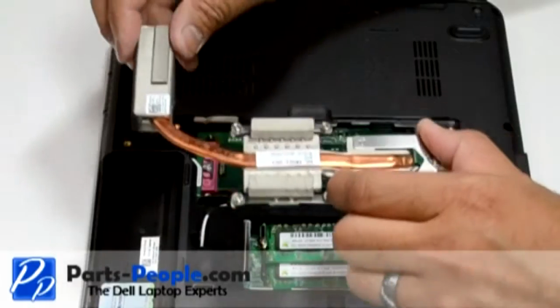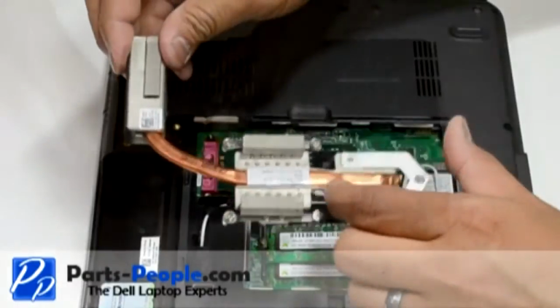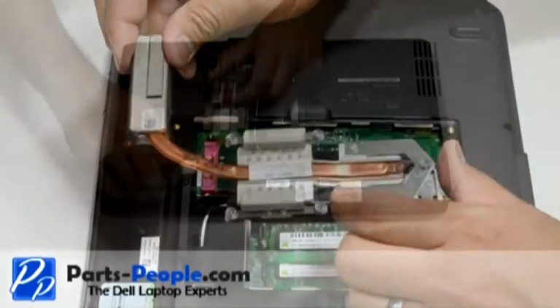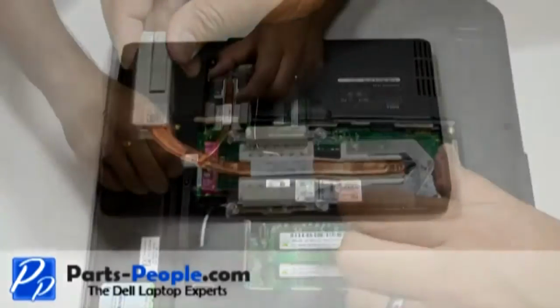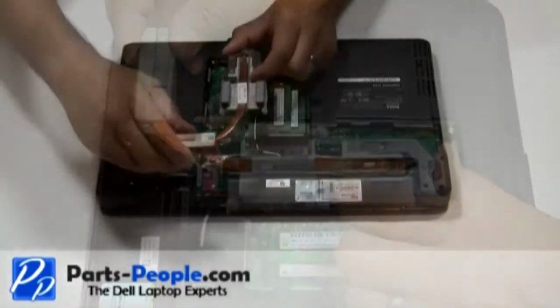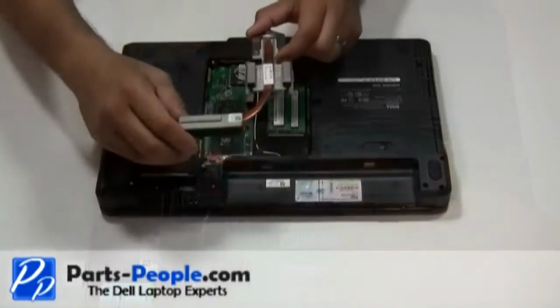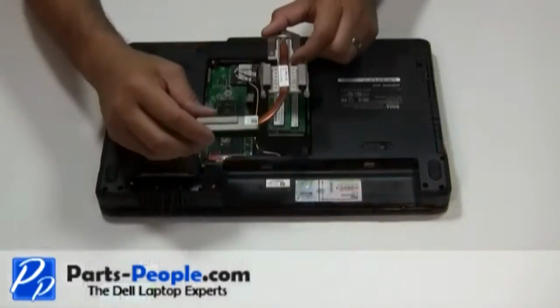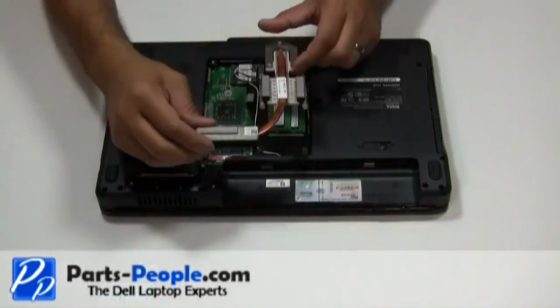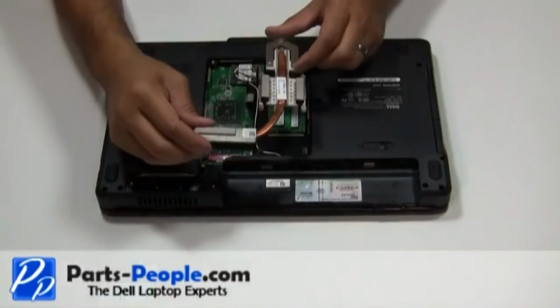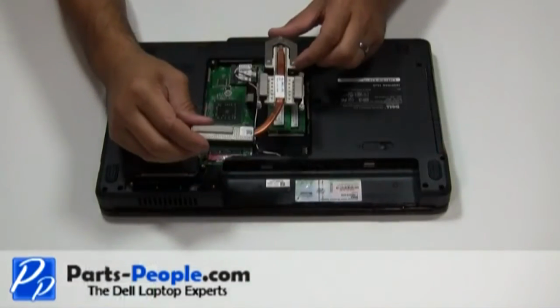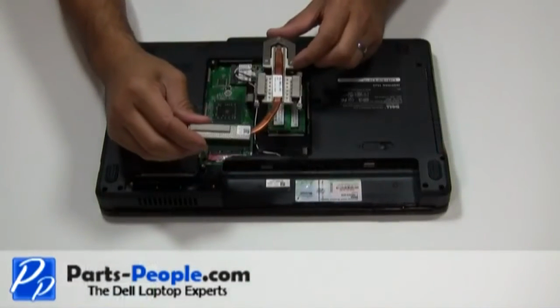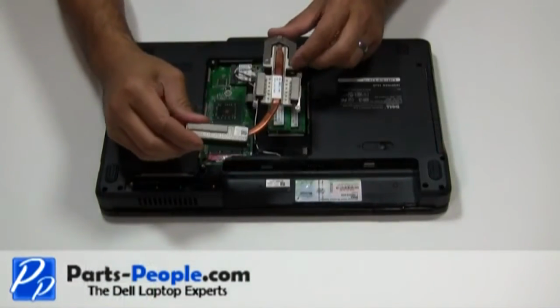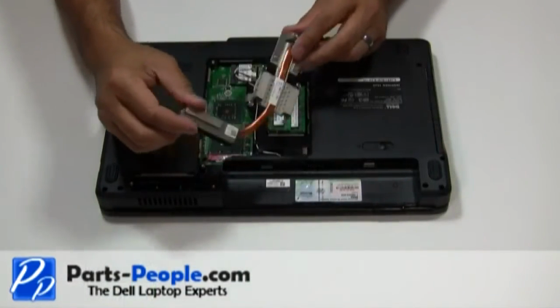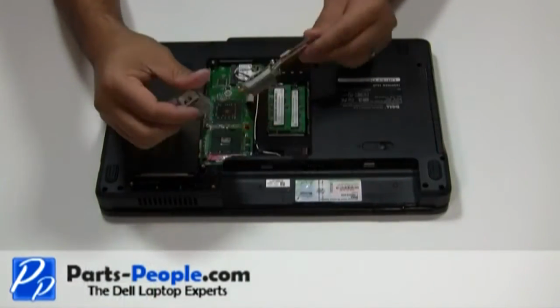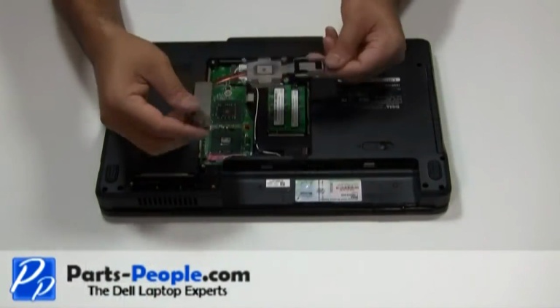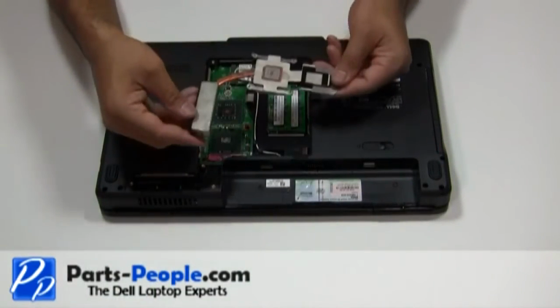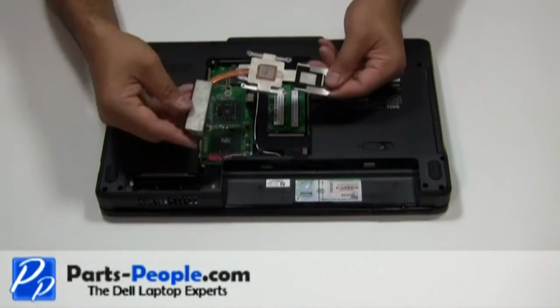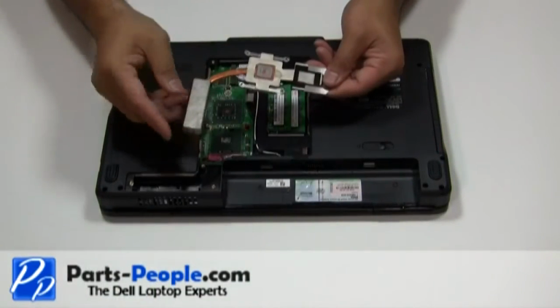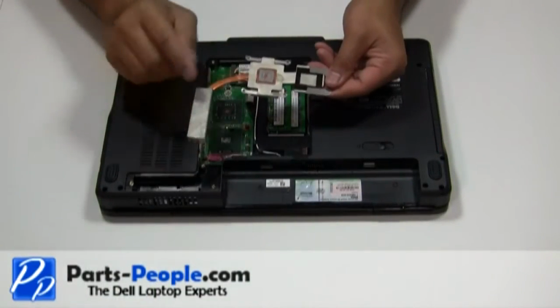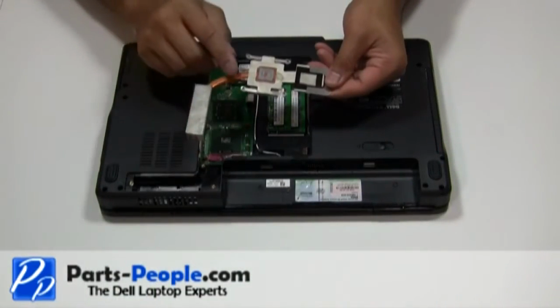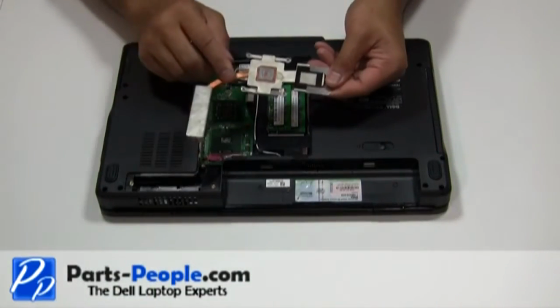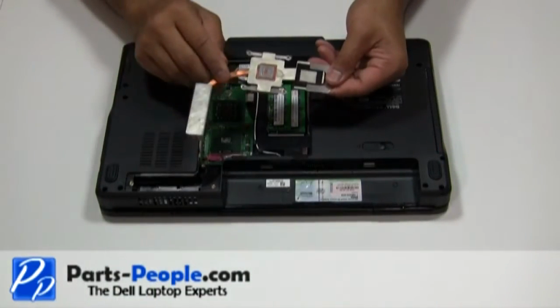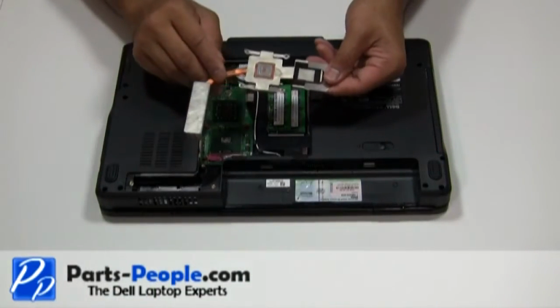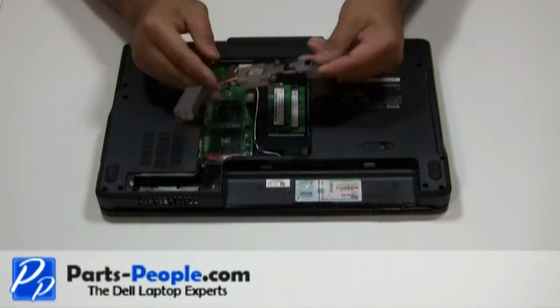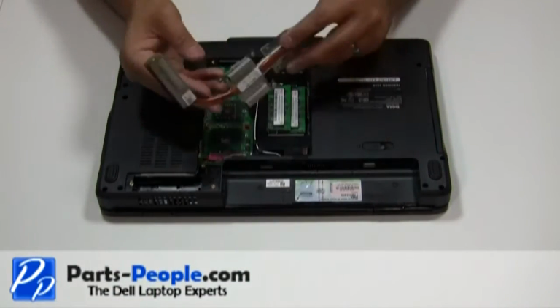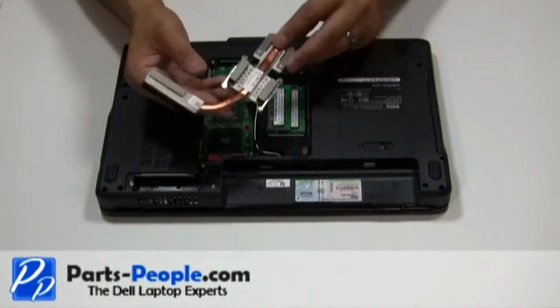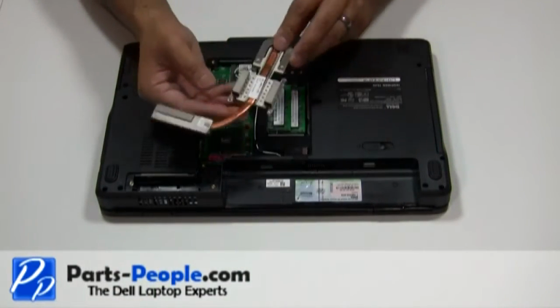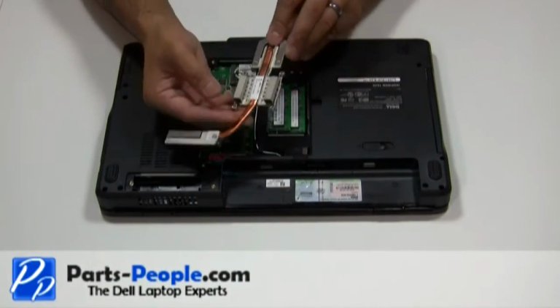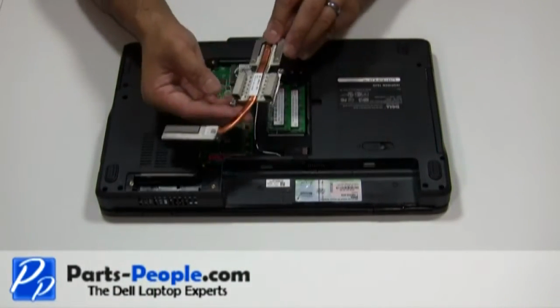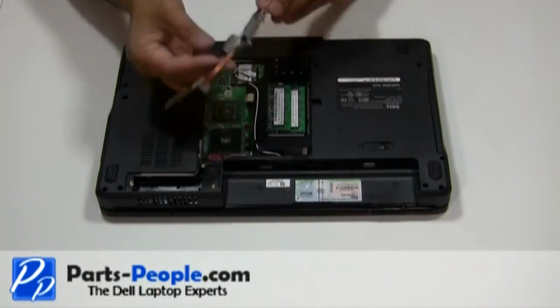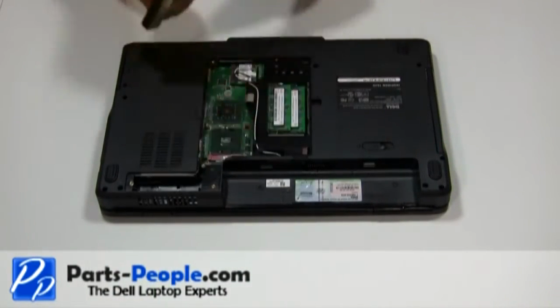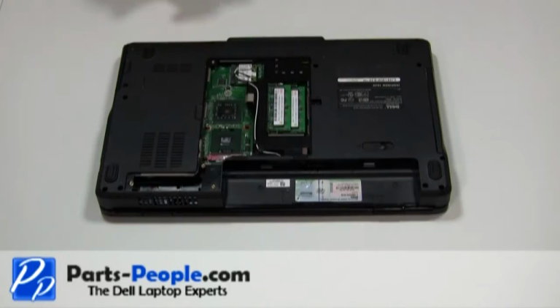After removing the heat sink, thermal compound or thermal pads should be cleaned off and replaced before installation.